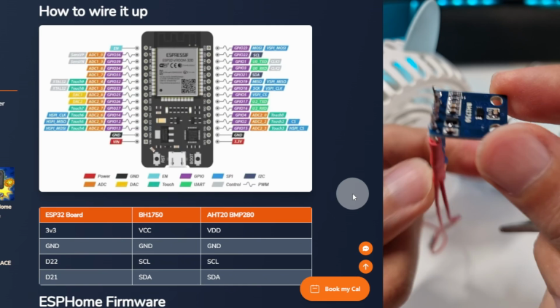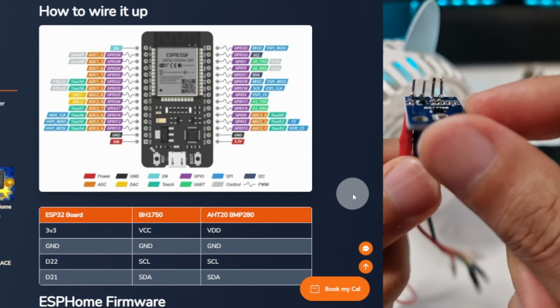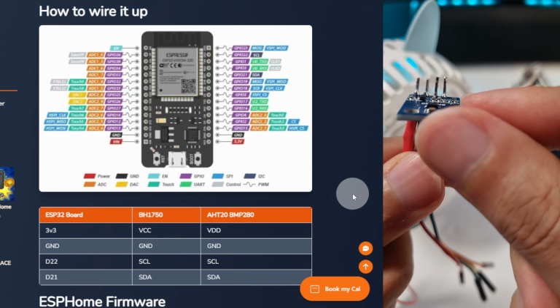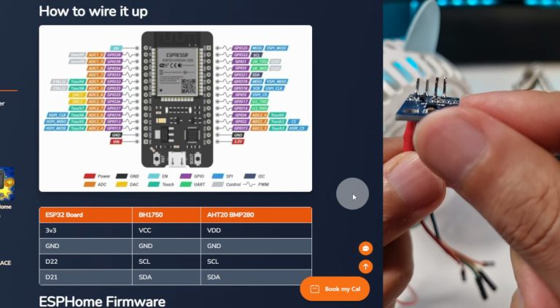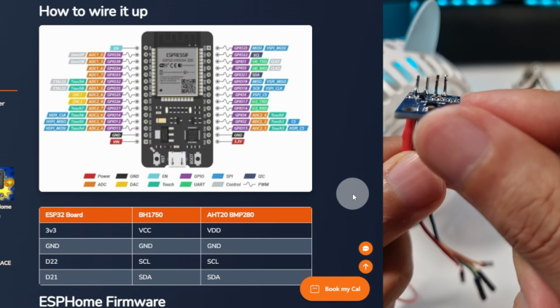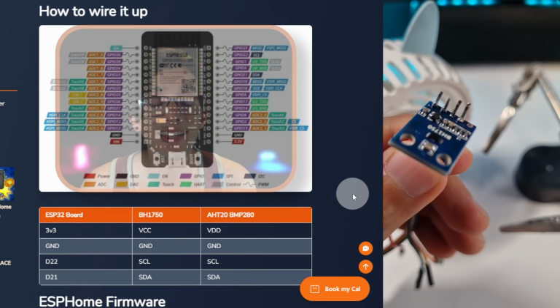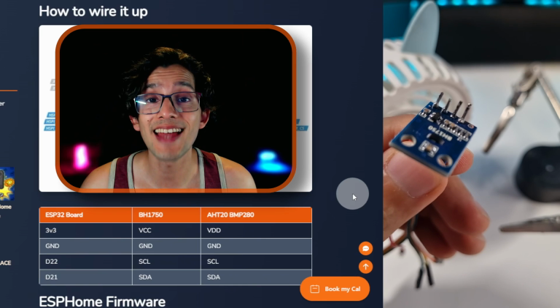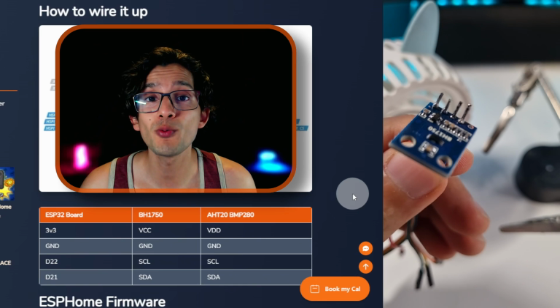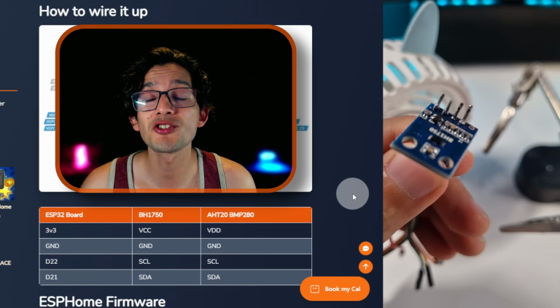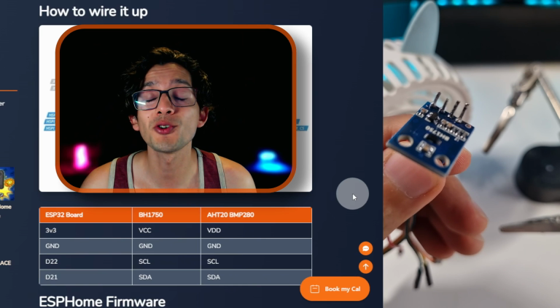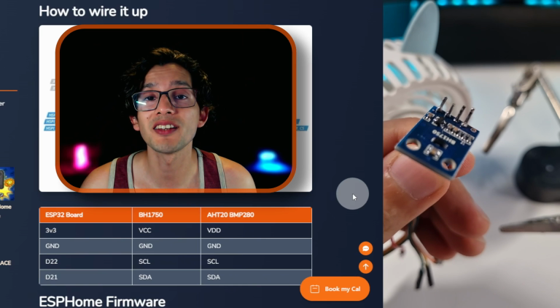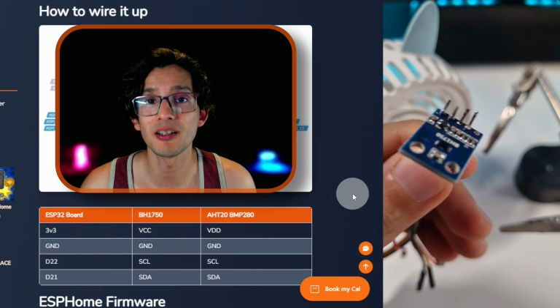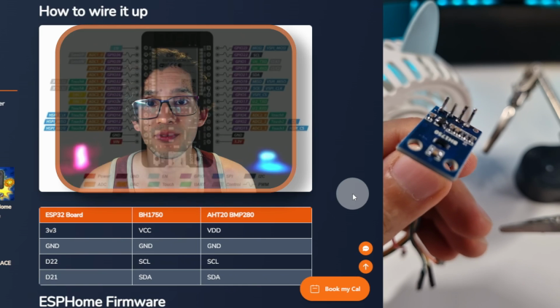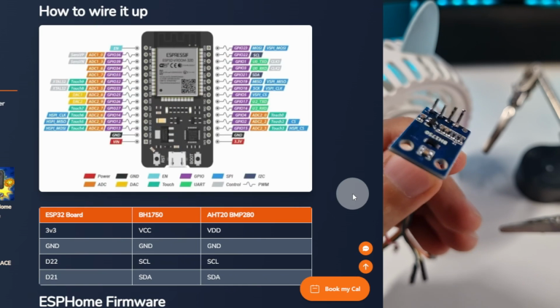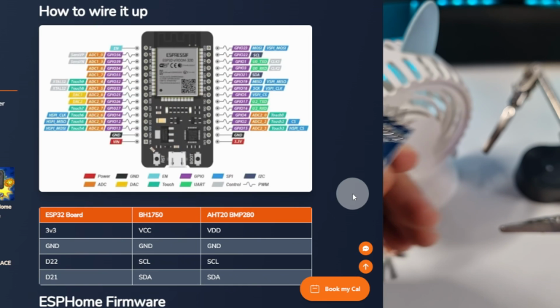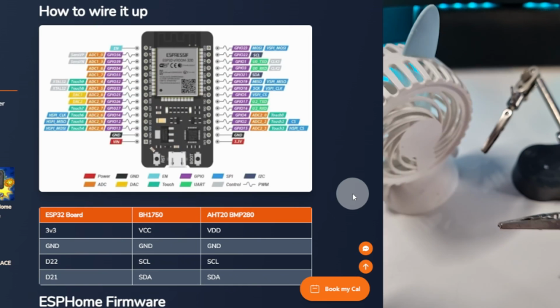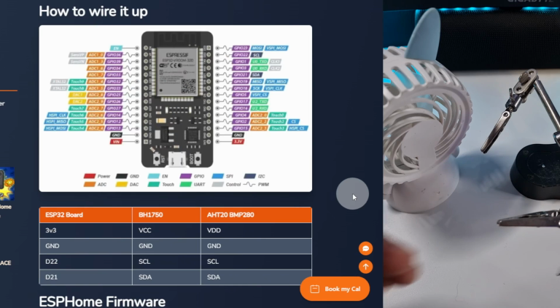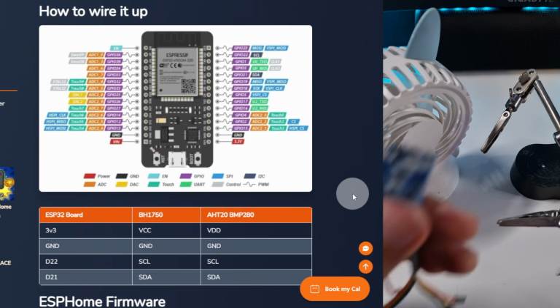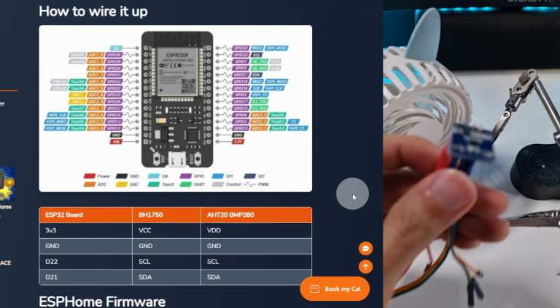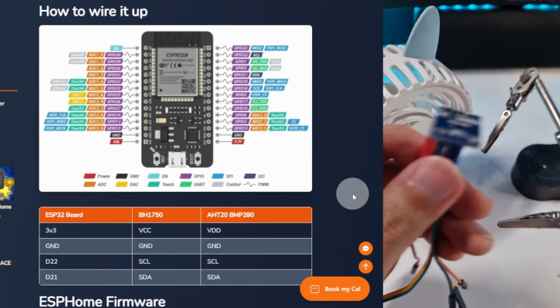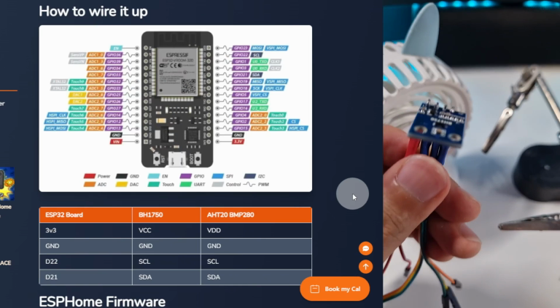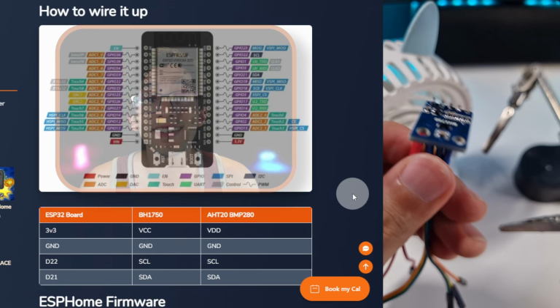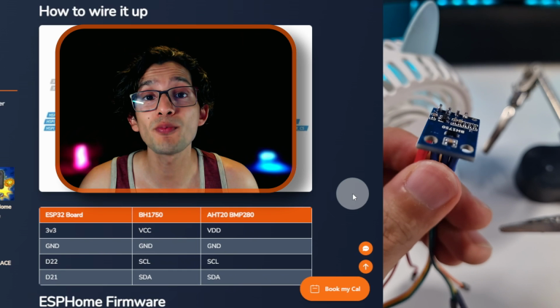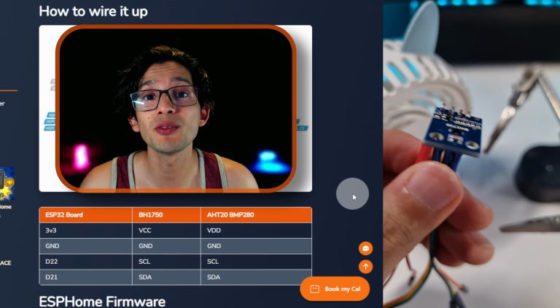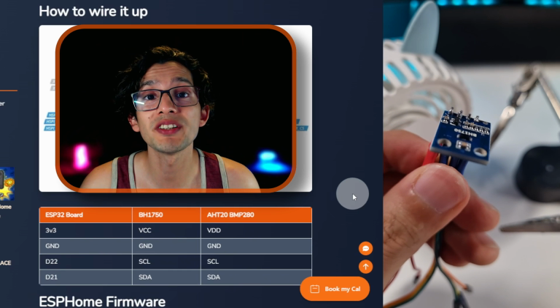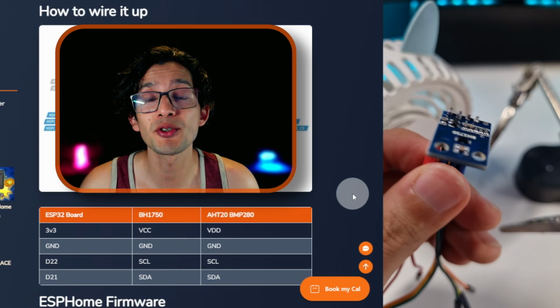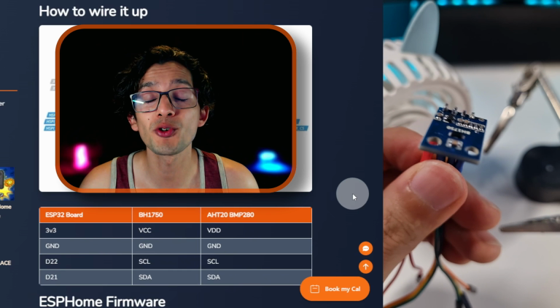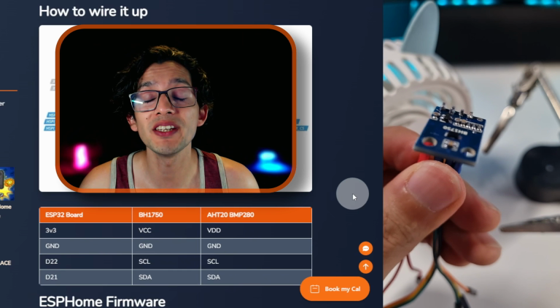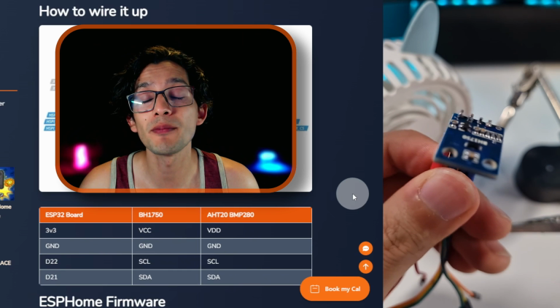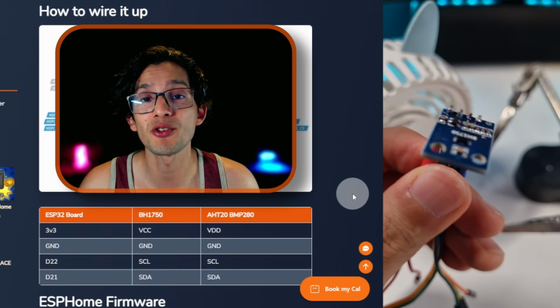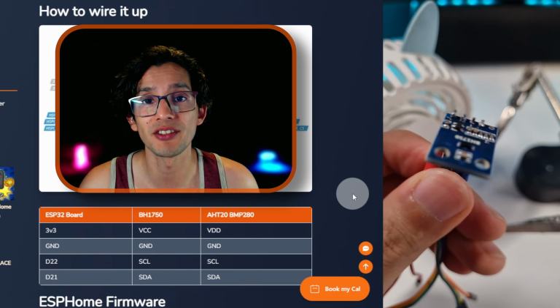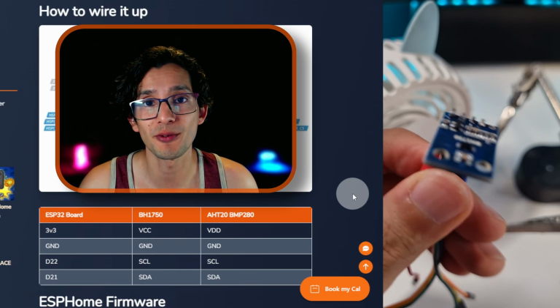And that's it. Now we are just going to cut the tips, and then proceed with the humidity, temperature, and pressure sensor.